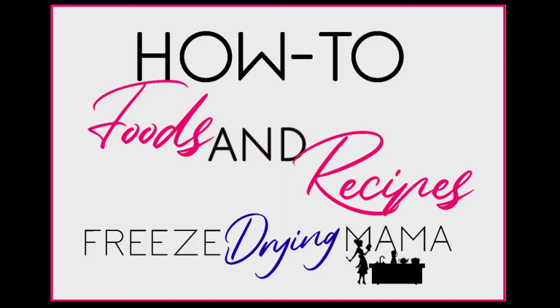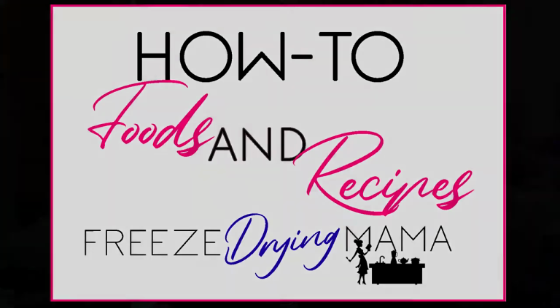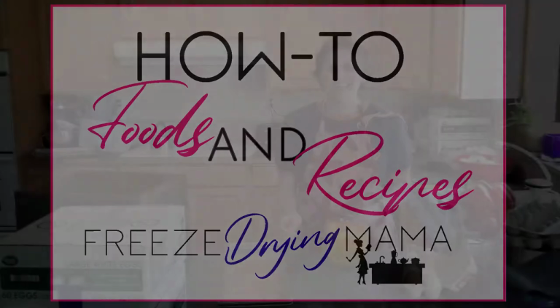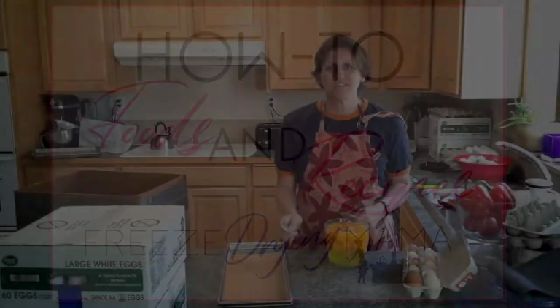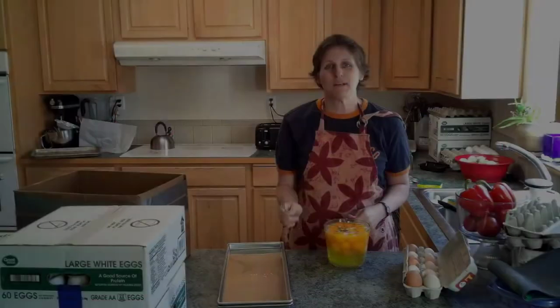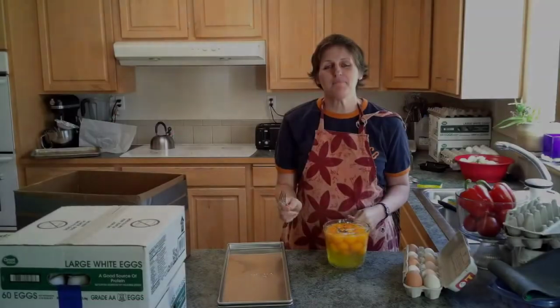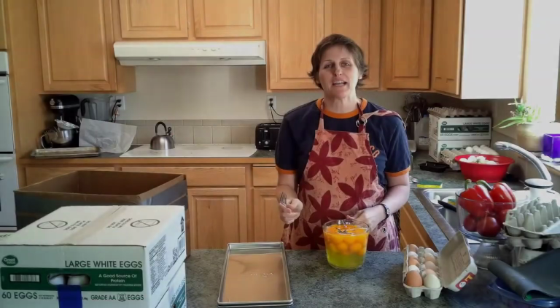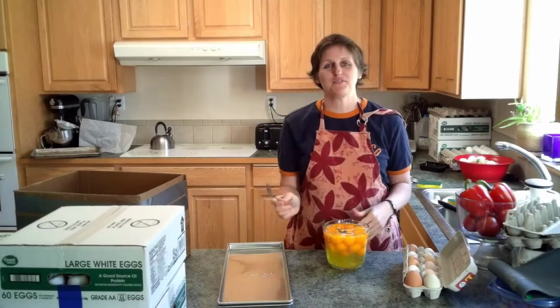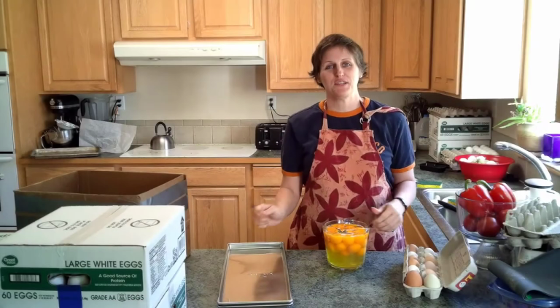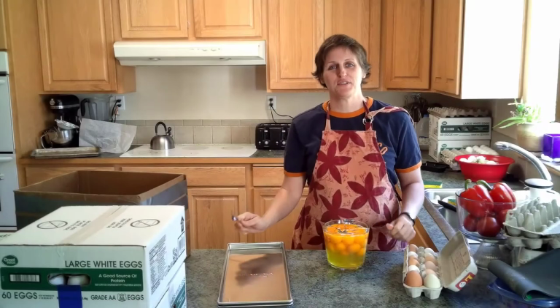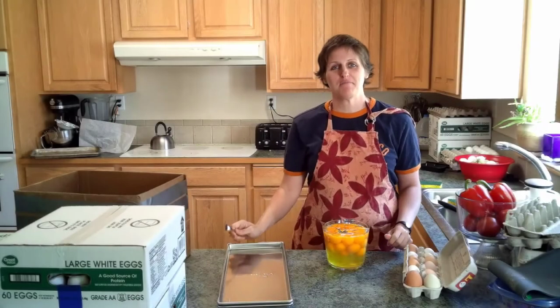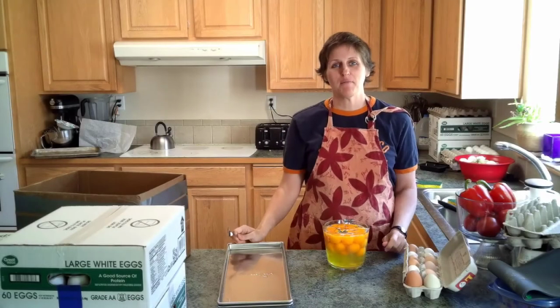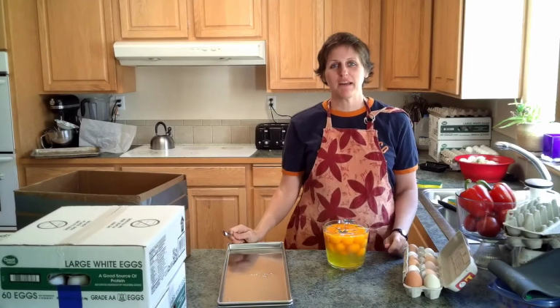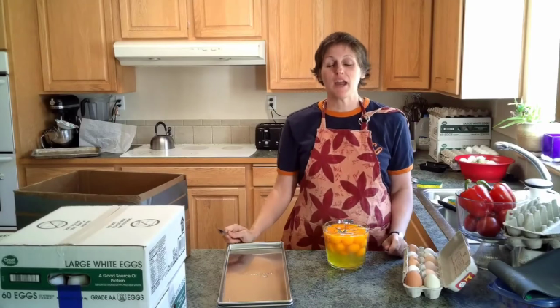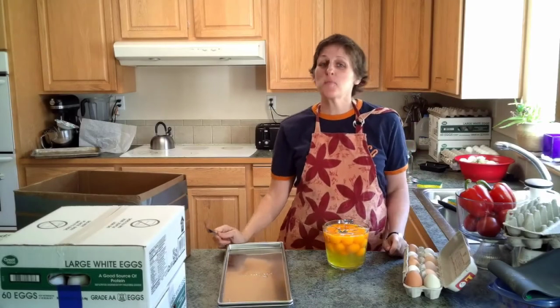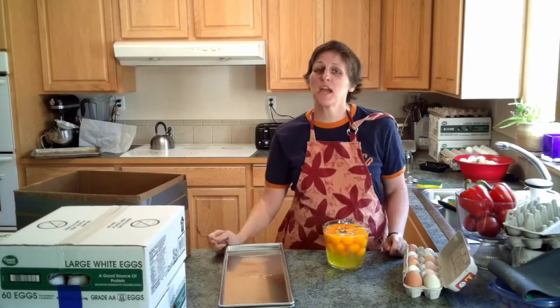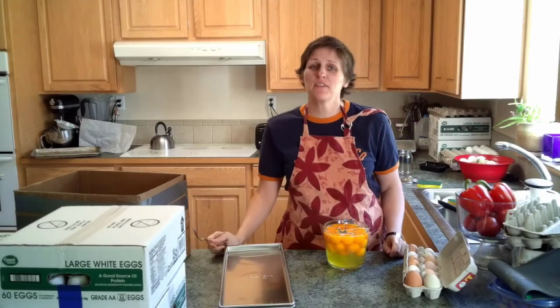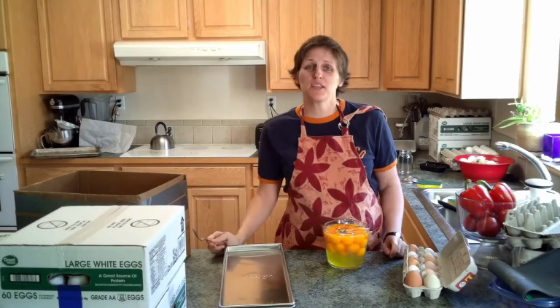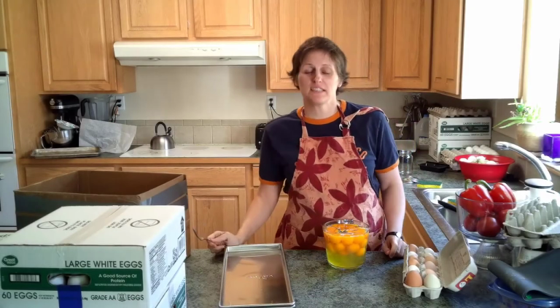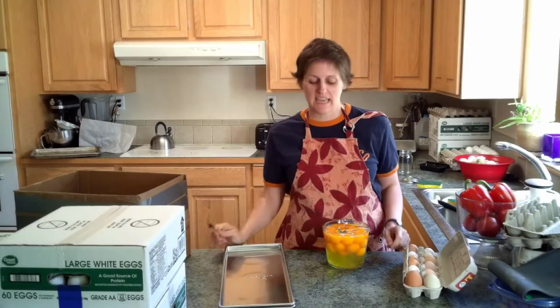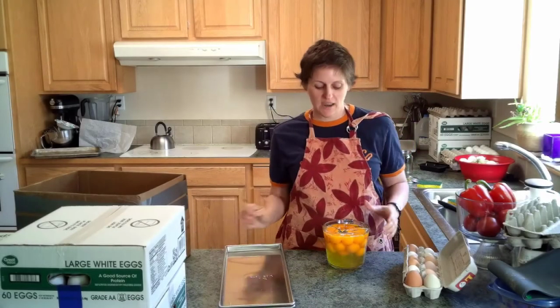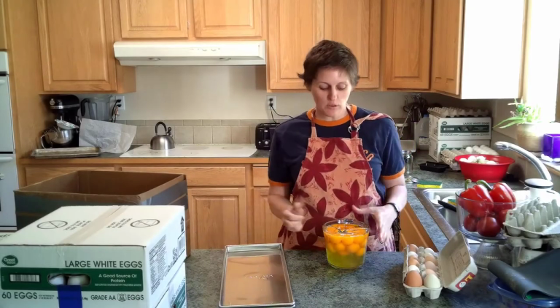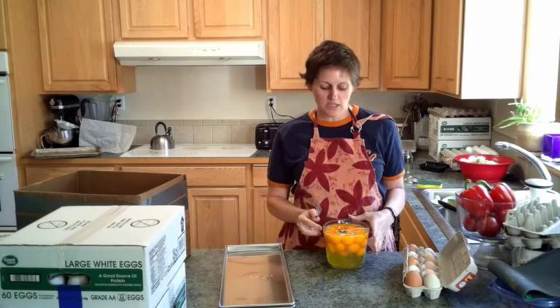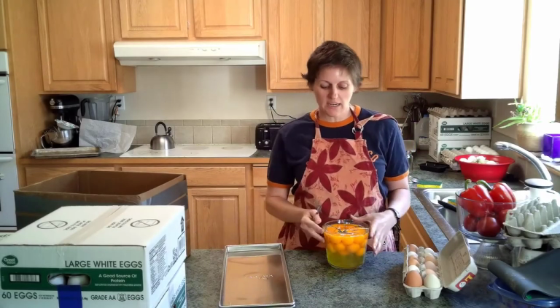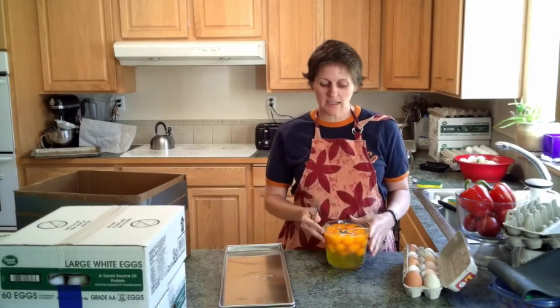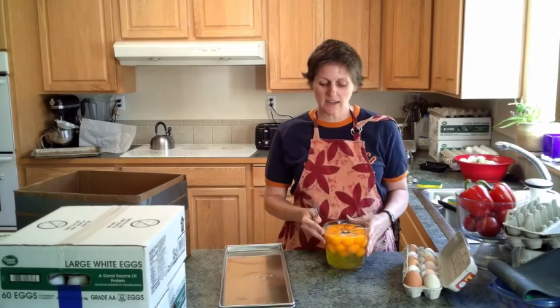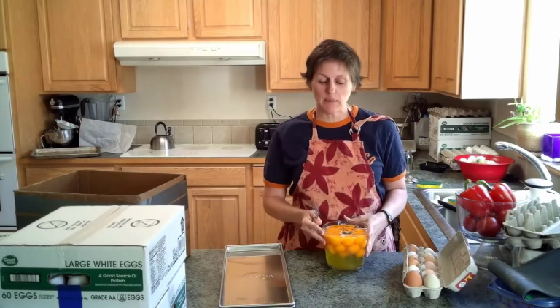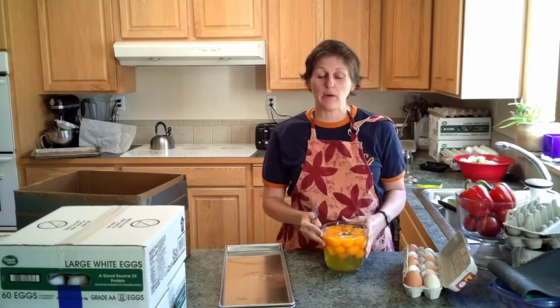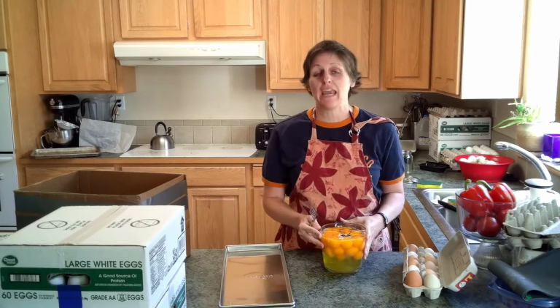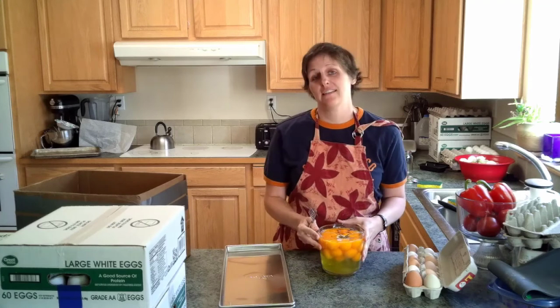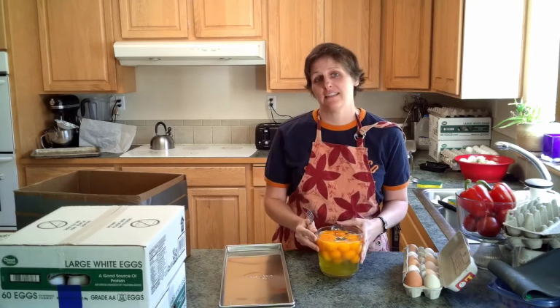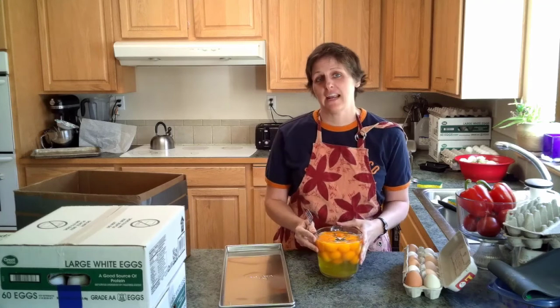Hi guys, welcome back to Freeze Drying Mama. We're talking about eggs today.